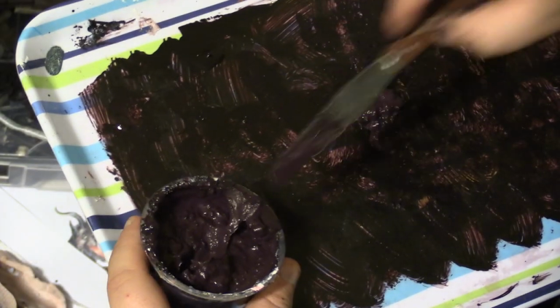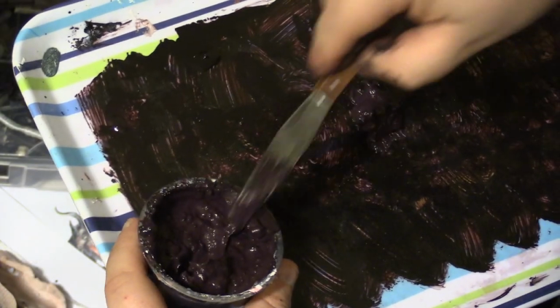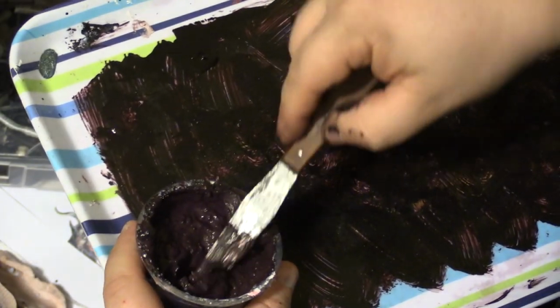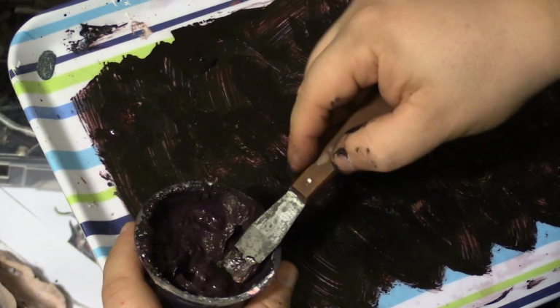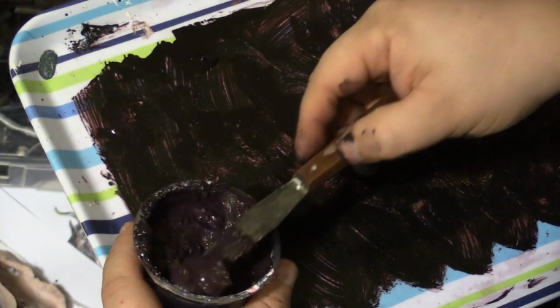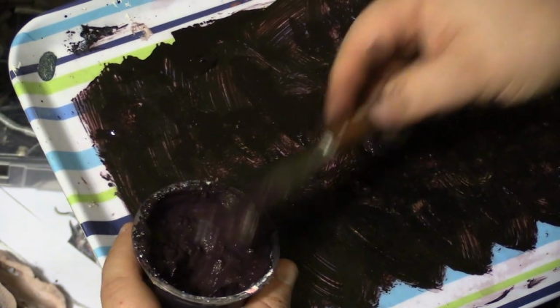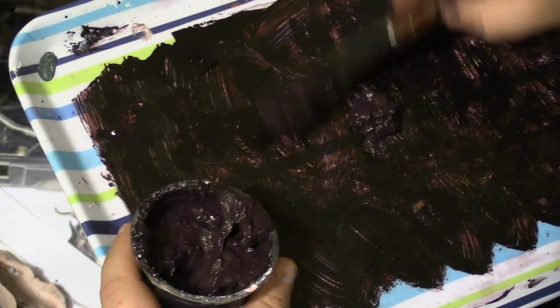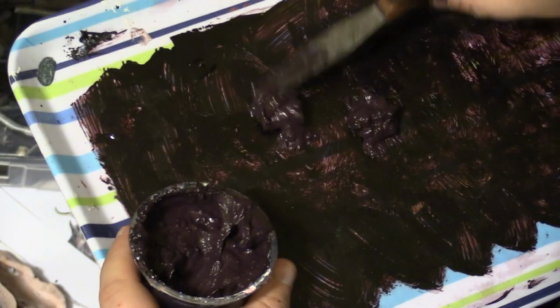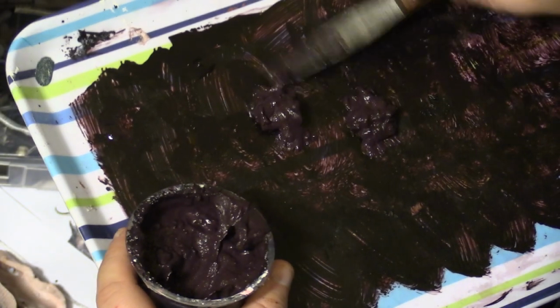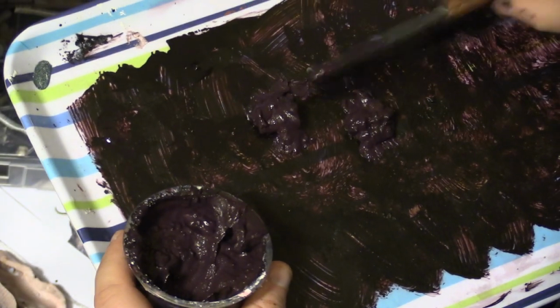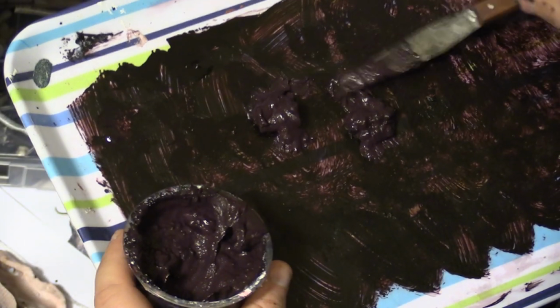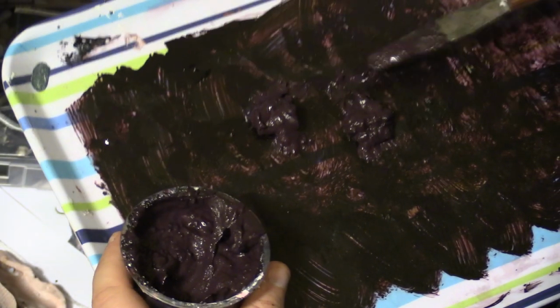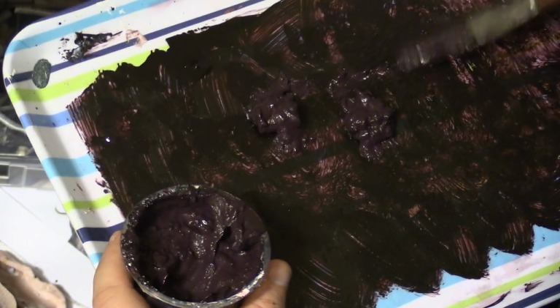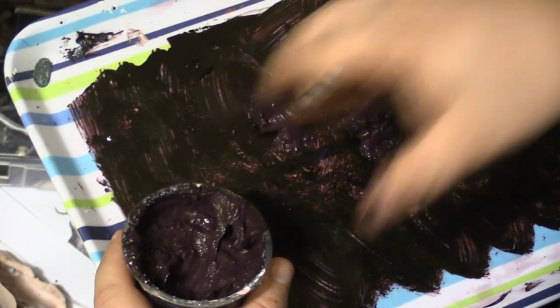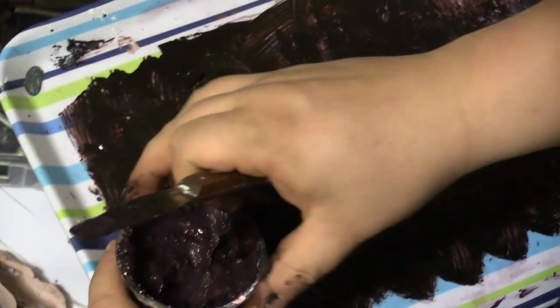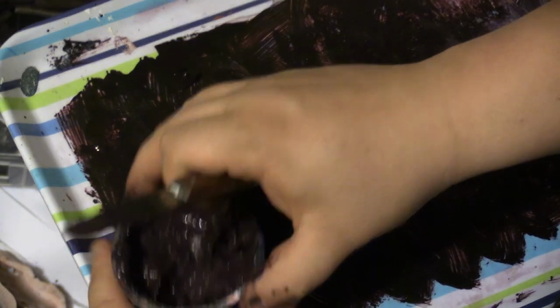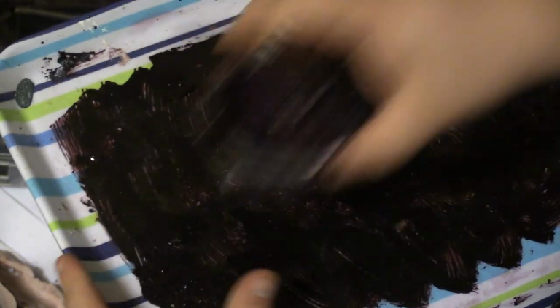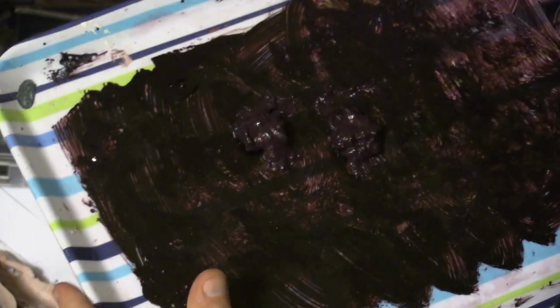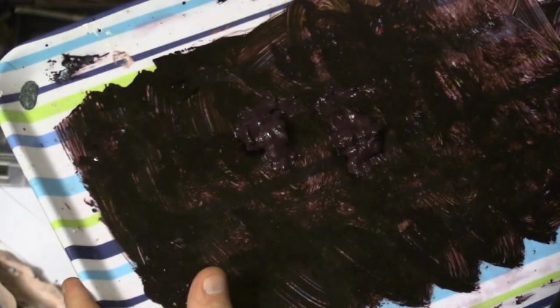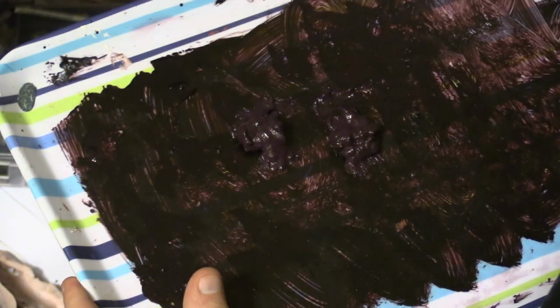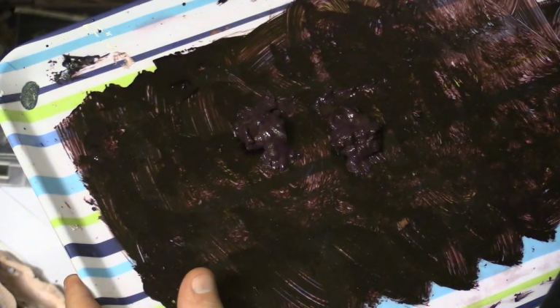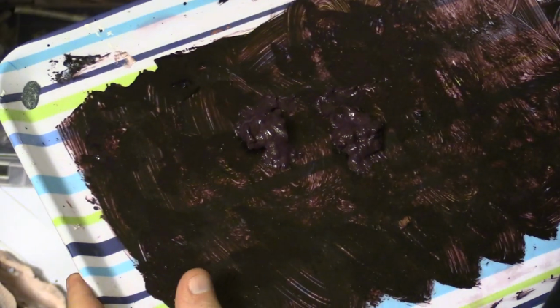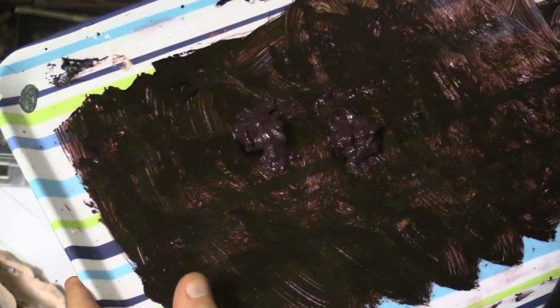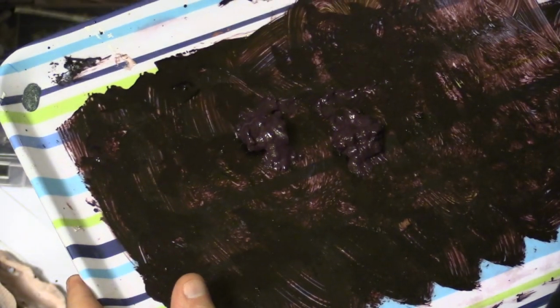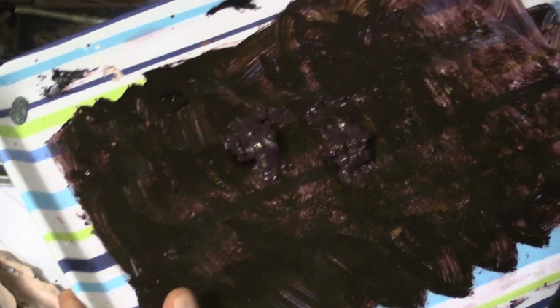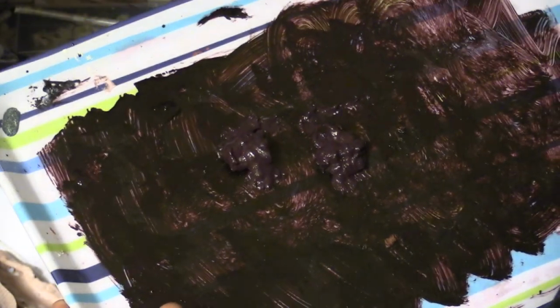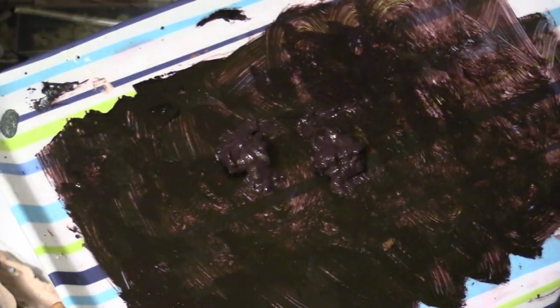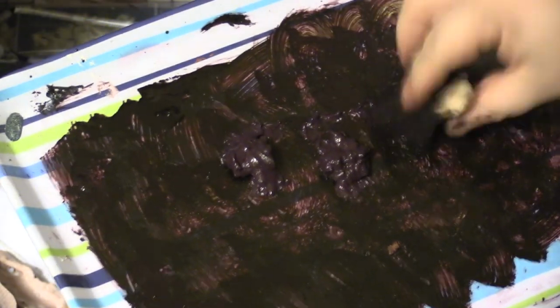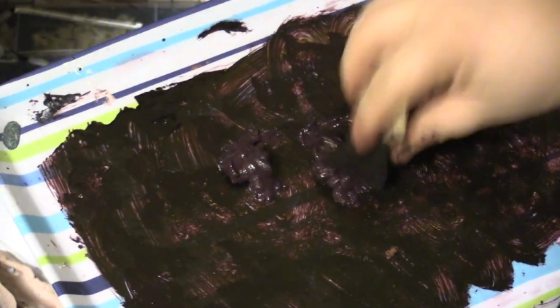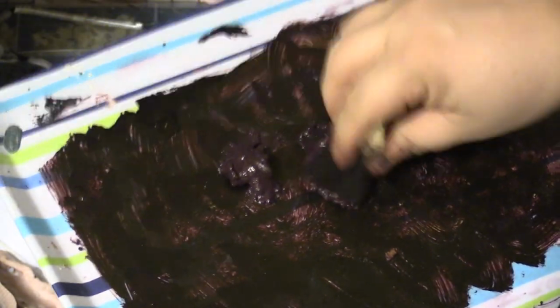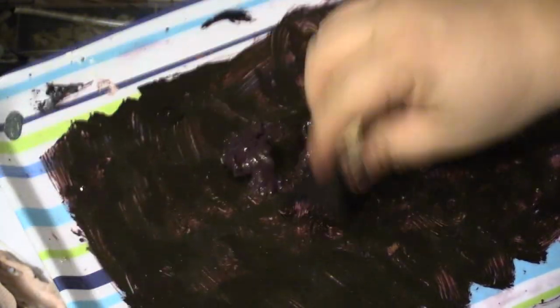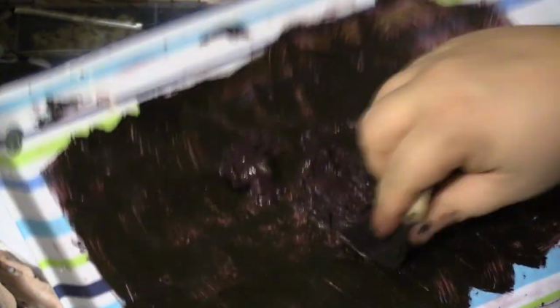To make these blobs even chunkier, I also add cabosil powder into the latex.